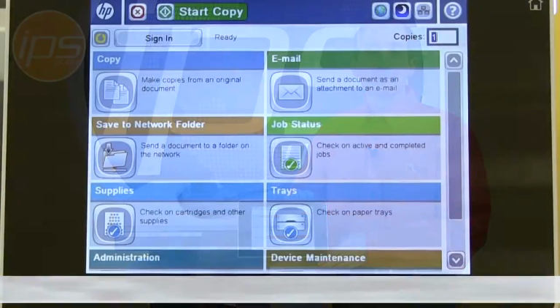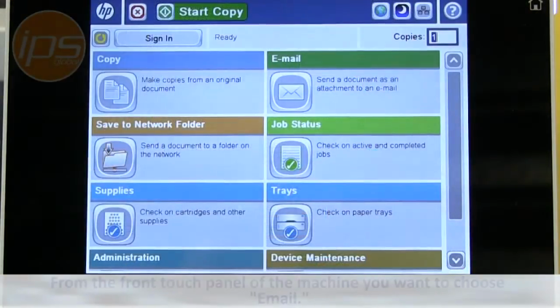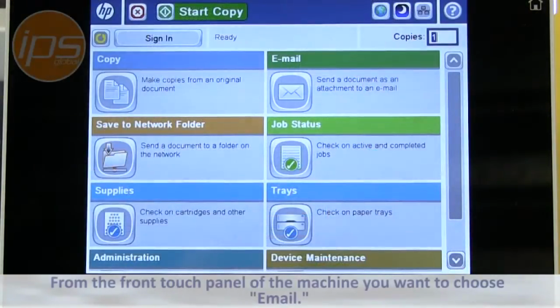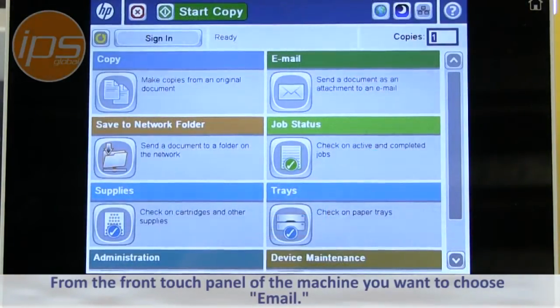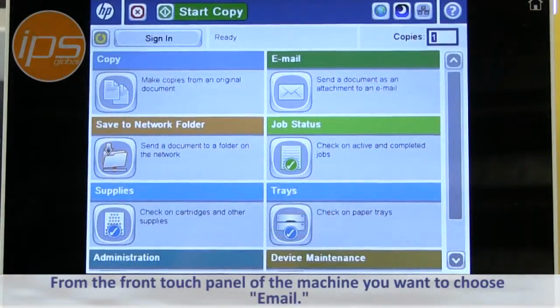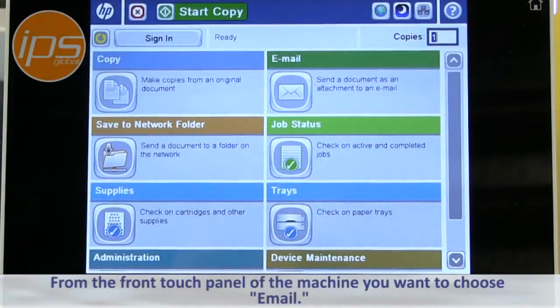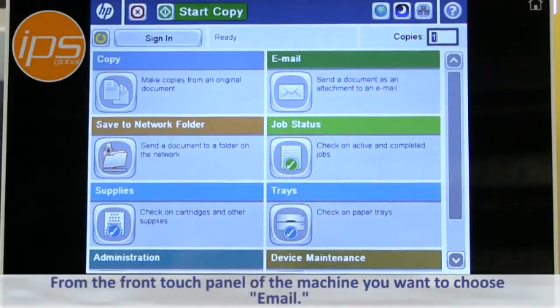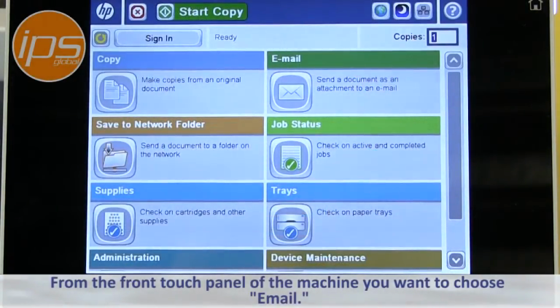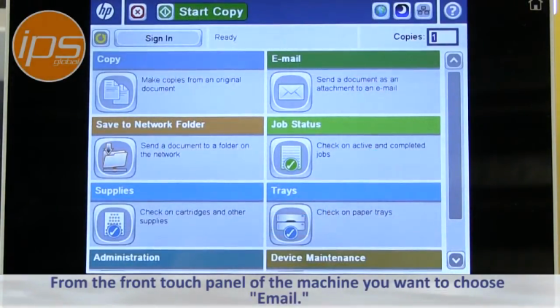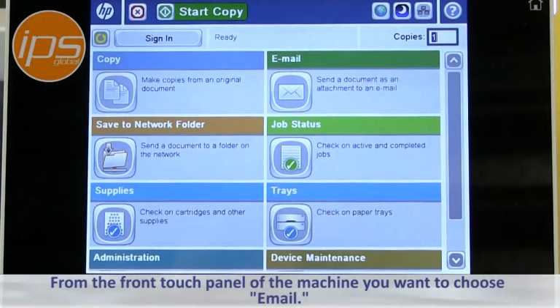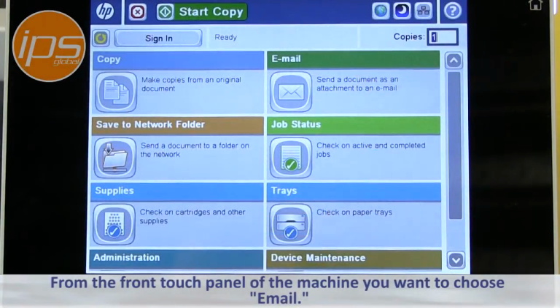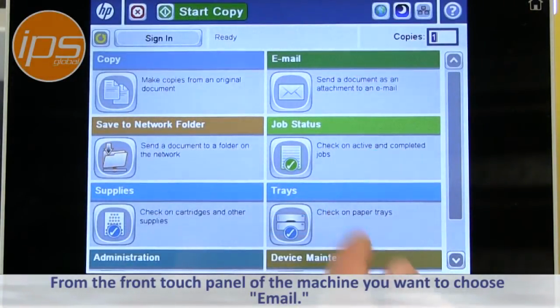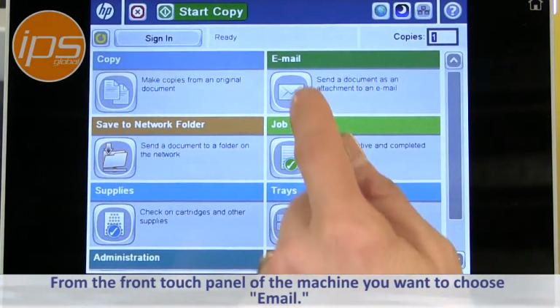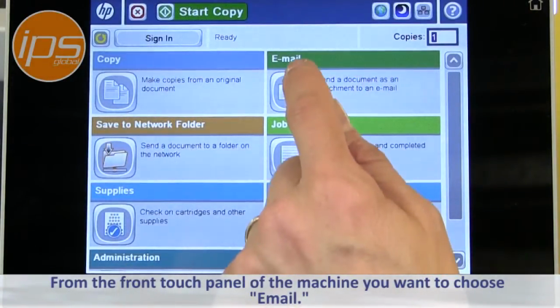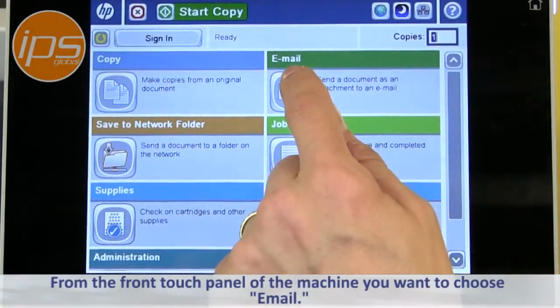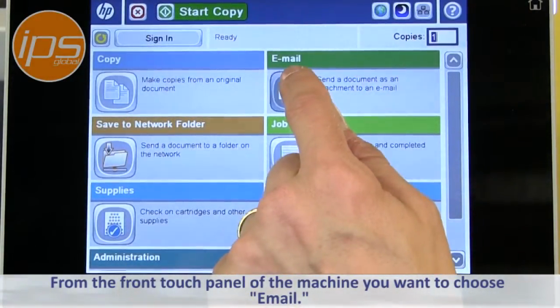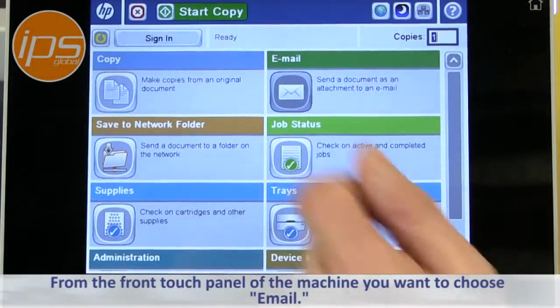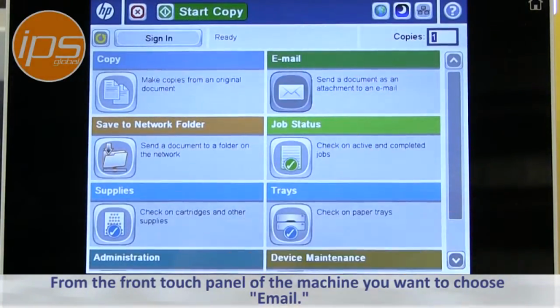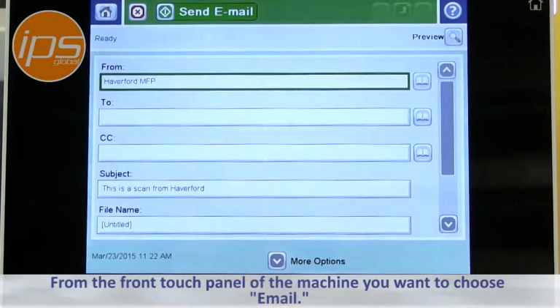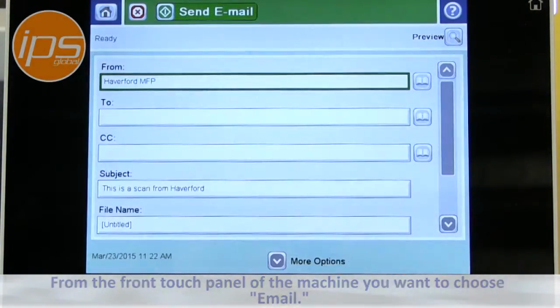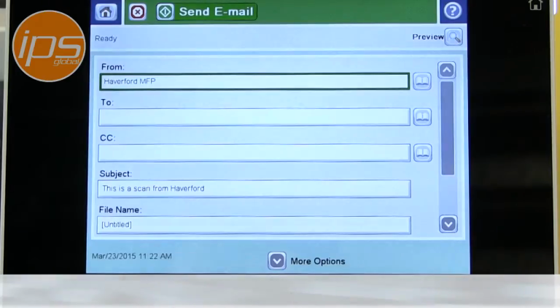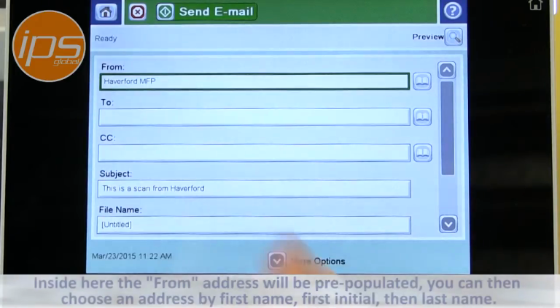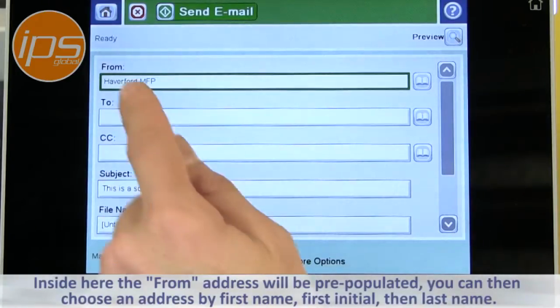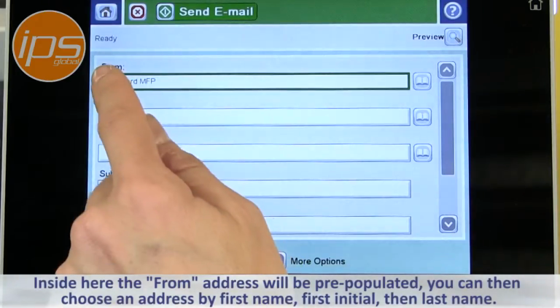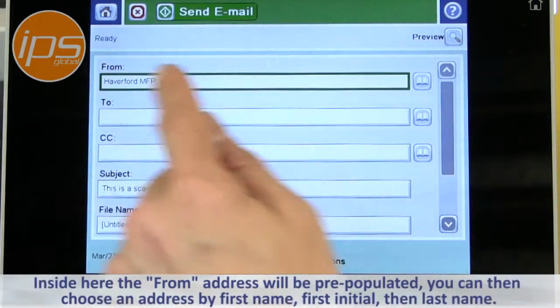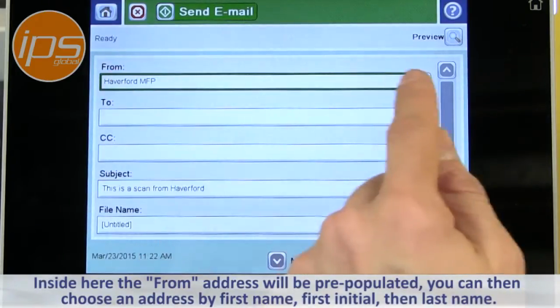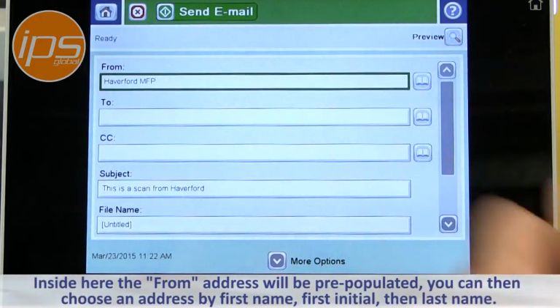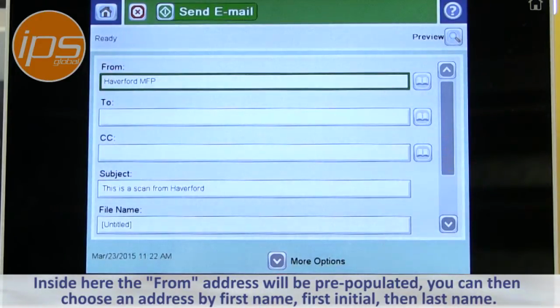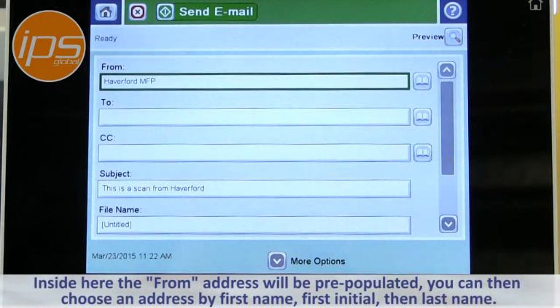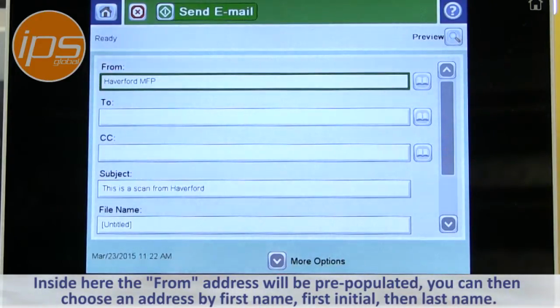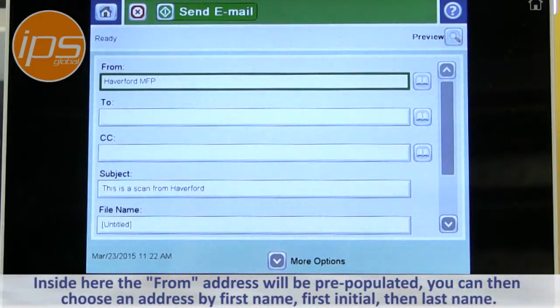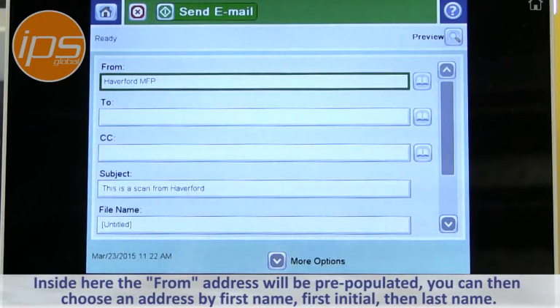From the front touch panel of the machine, you want to choose Email. From inside here, the from address will be pre-populated.